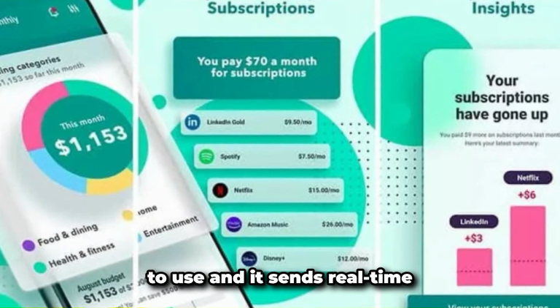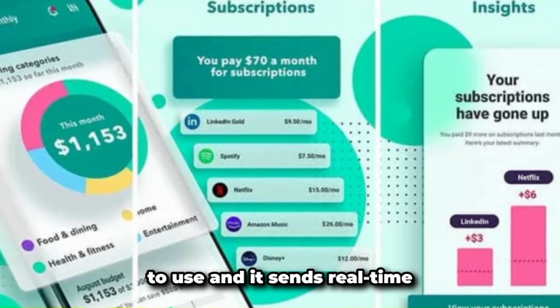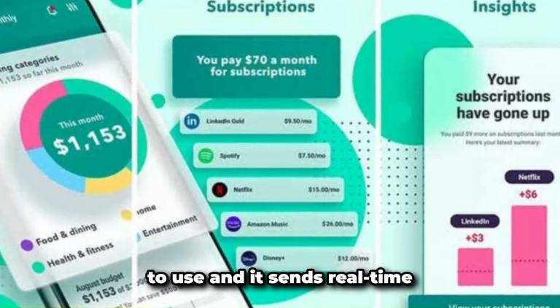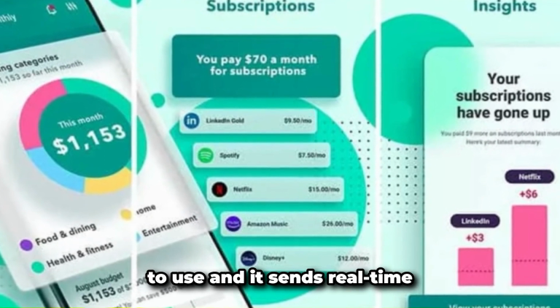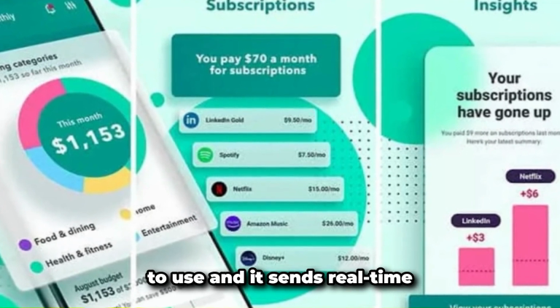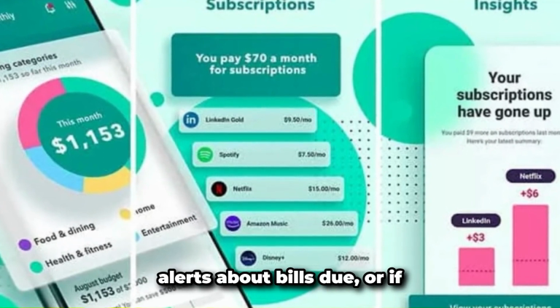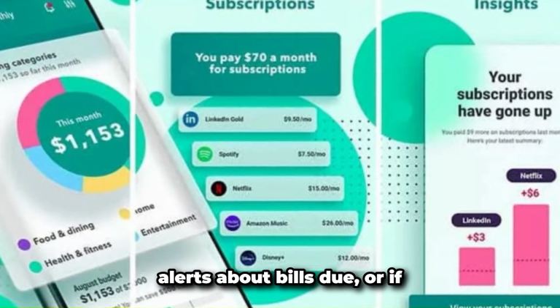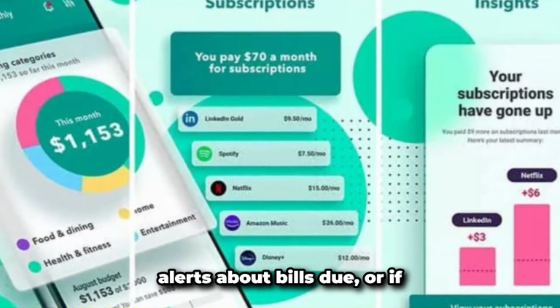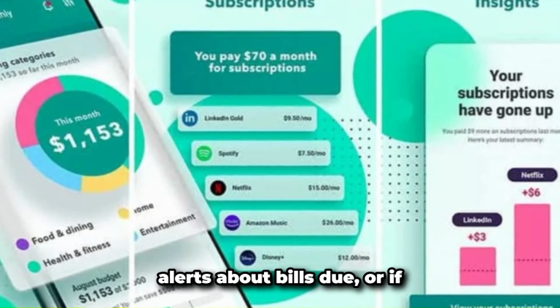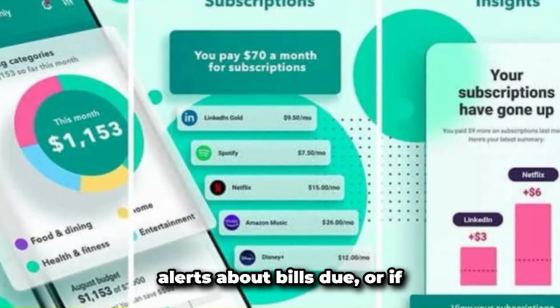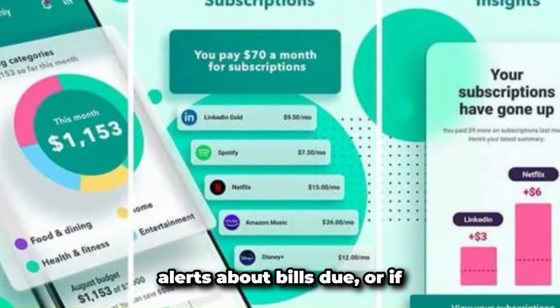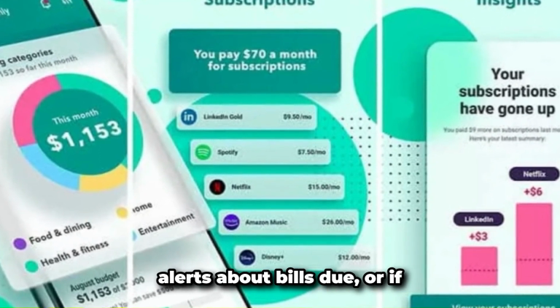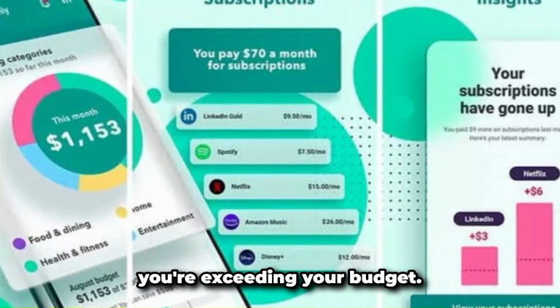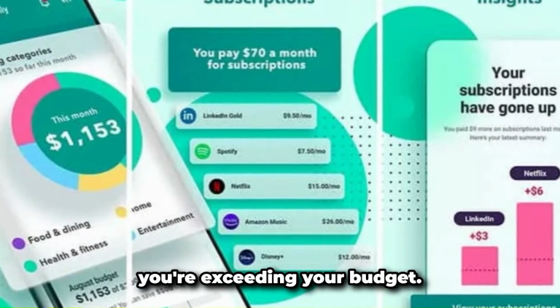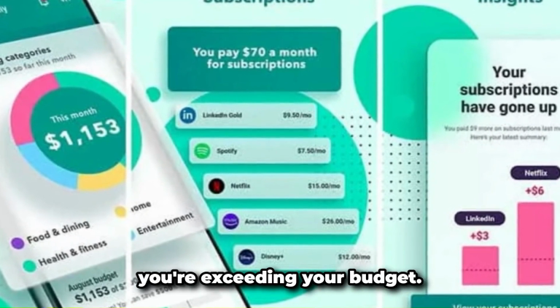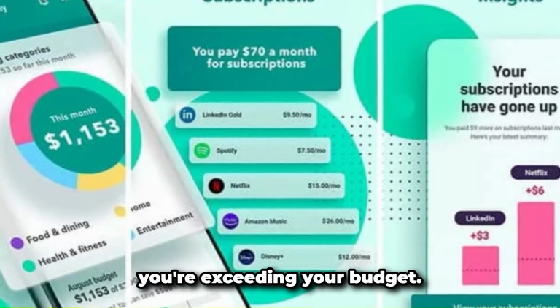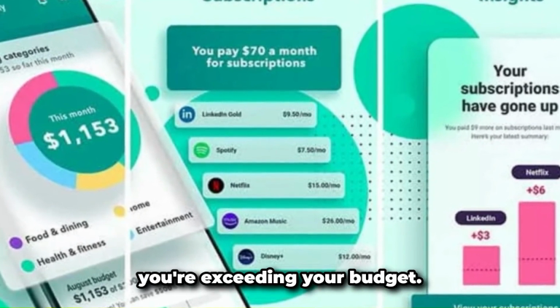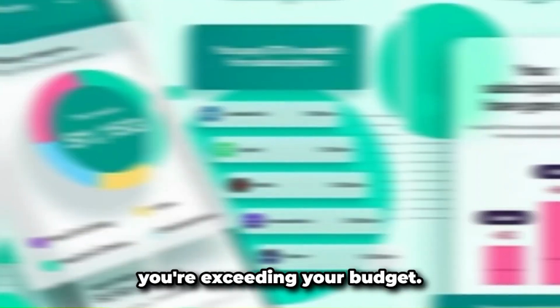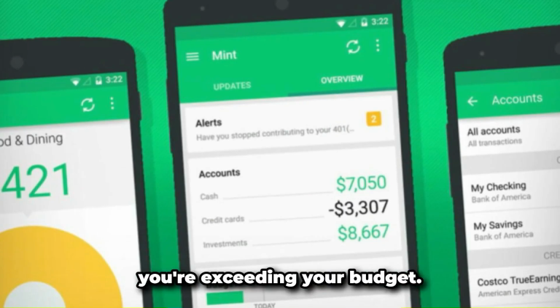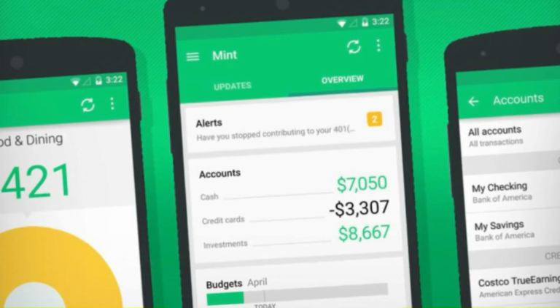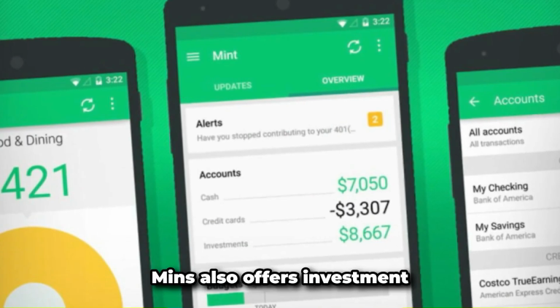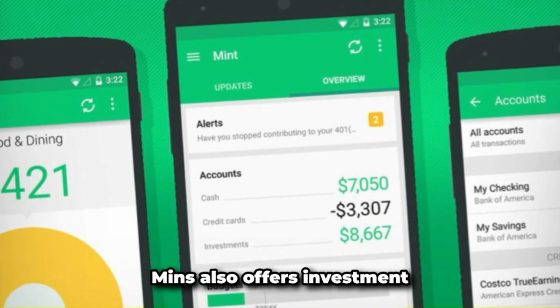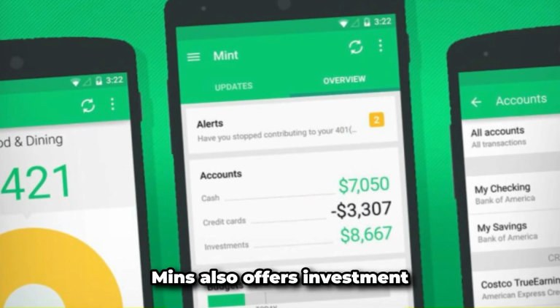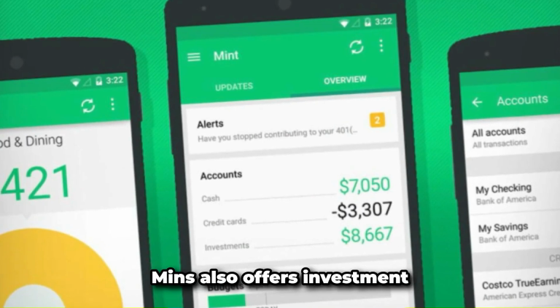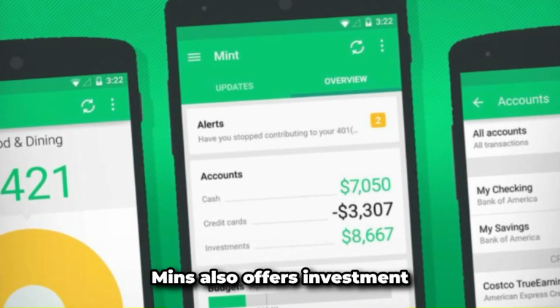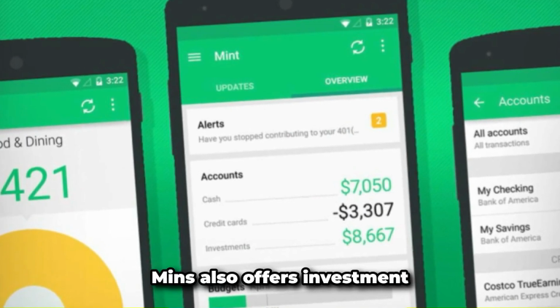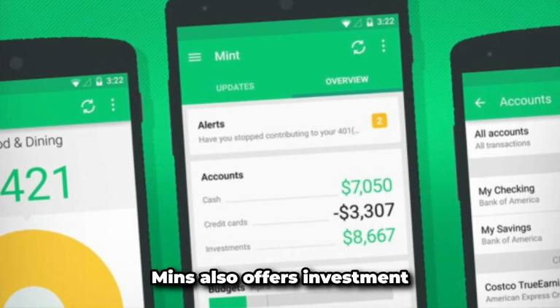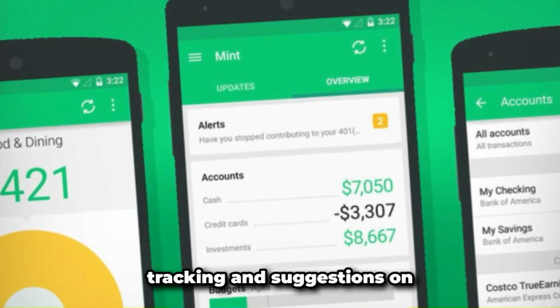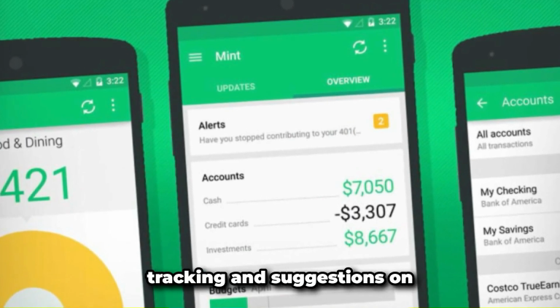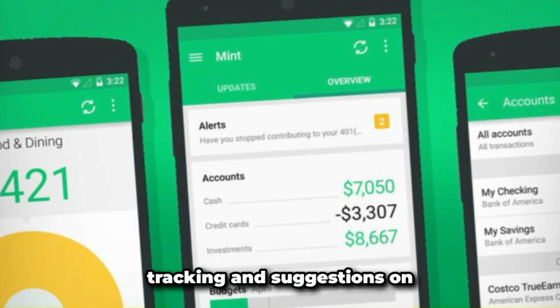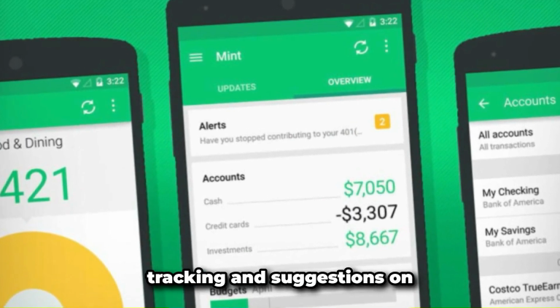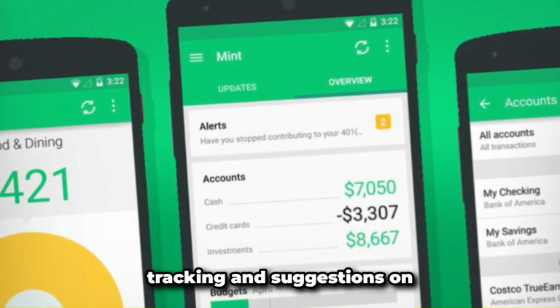Mint sends real-time alerts about bills due or if you're exceeding your budget. Mint also offers investment tracking and suggestions on how to optimize your spending.